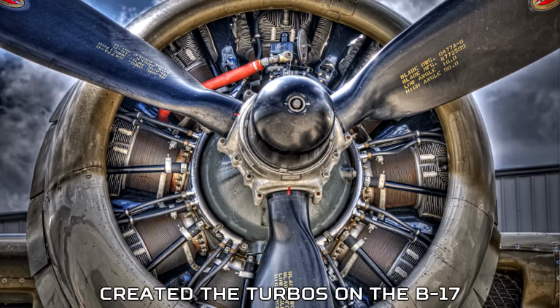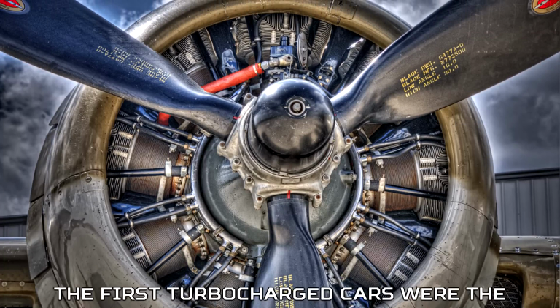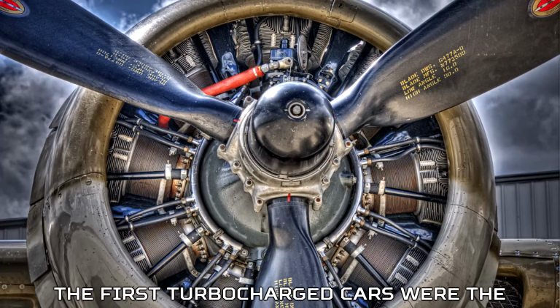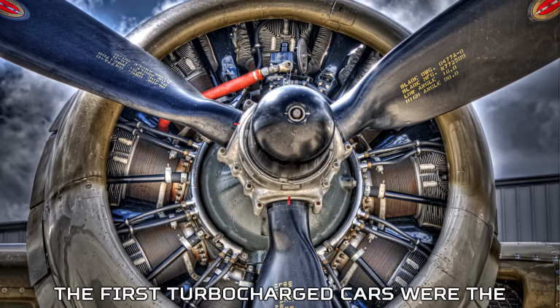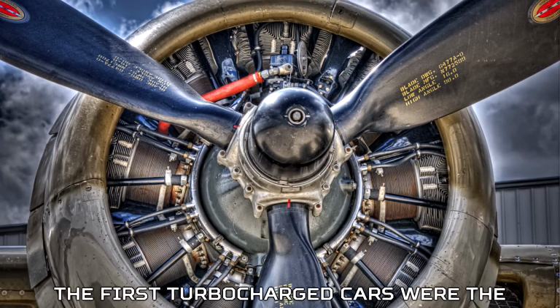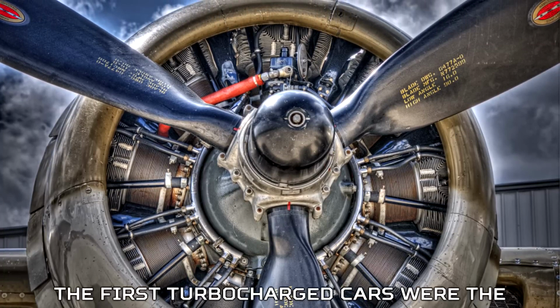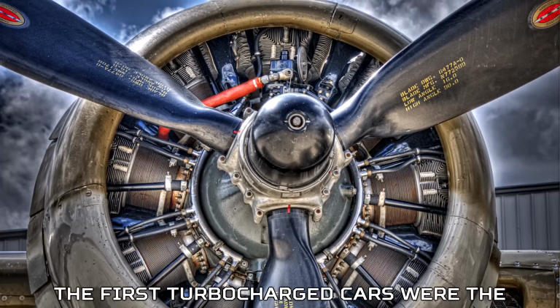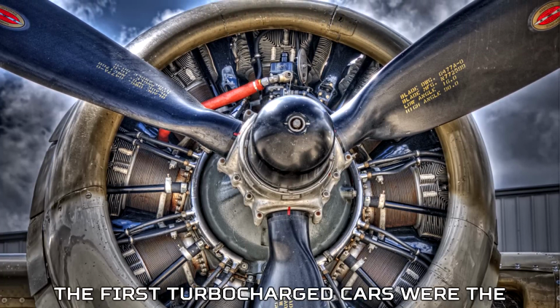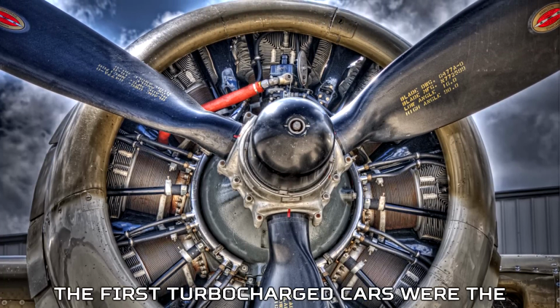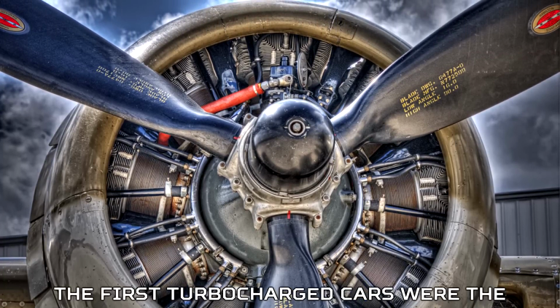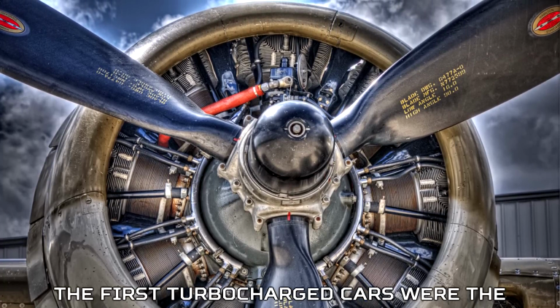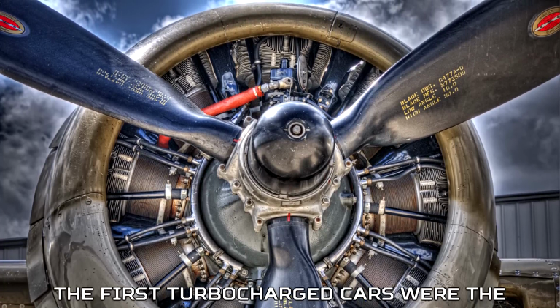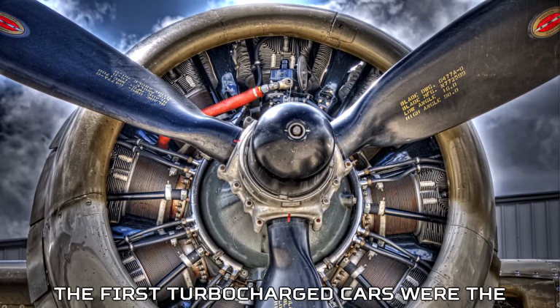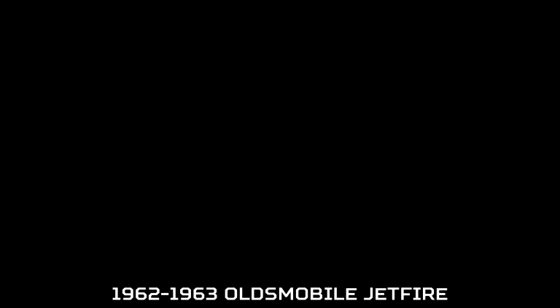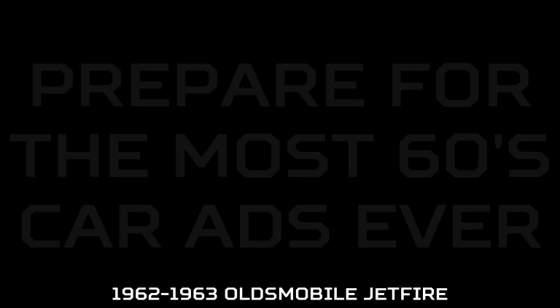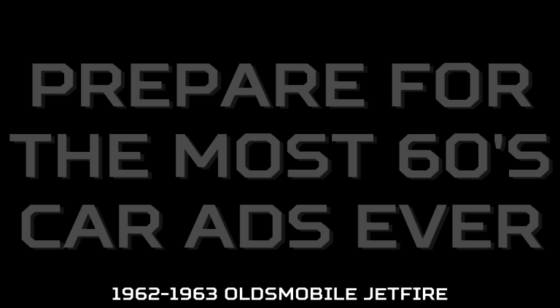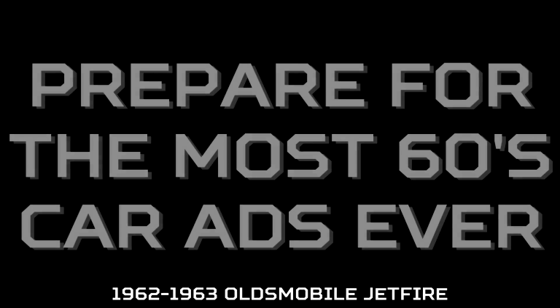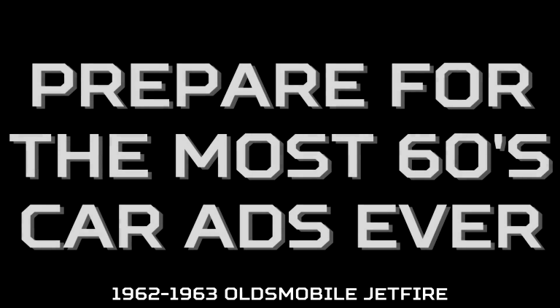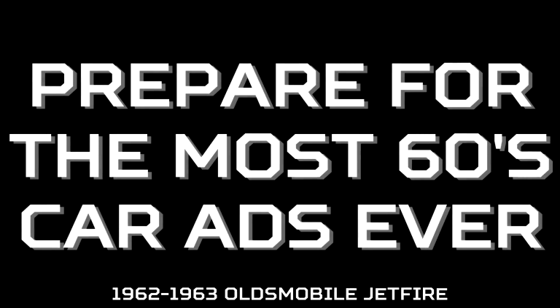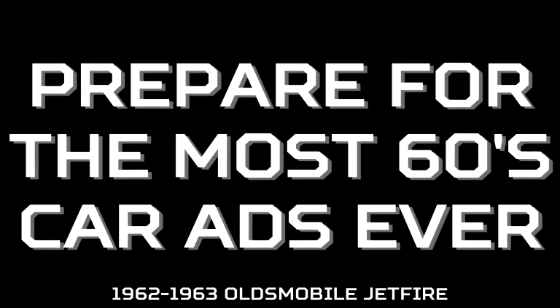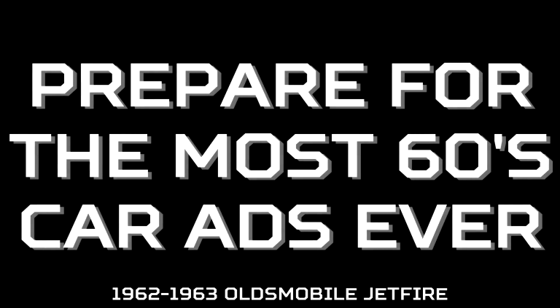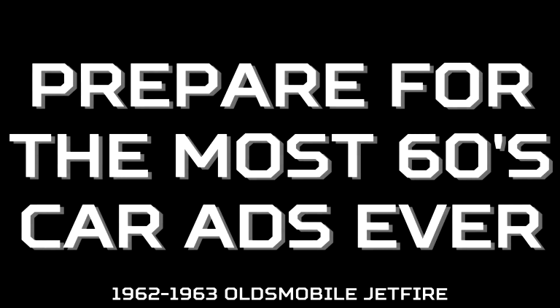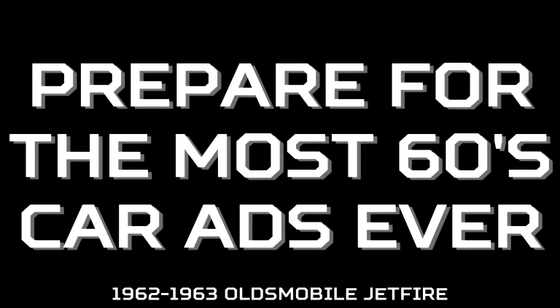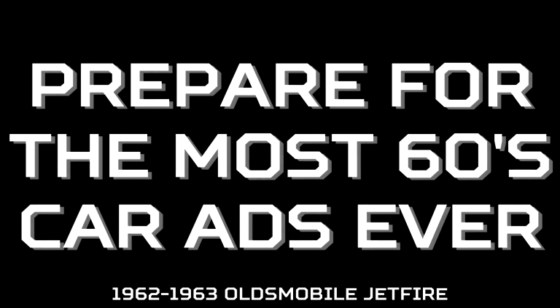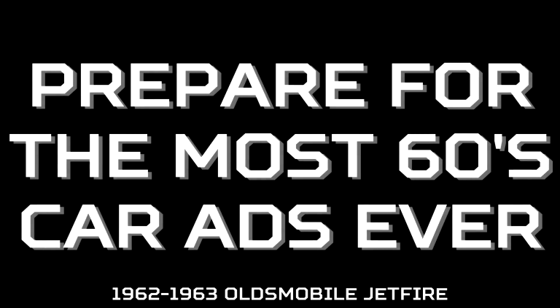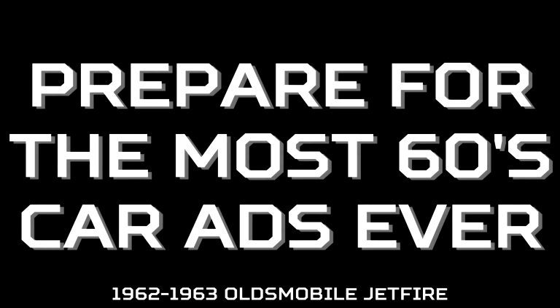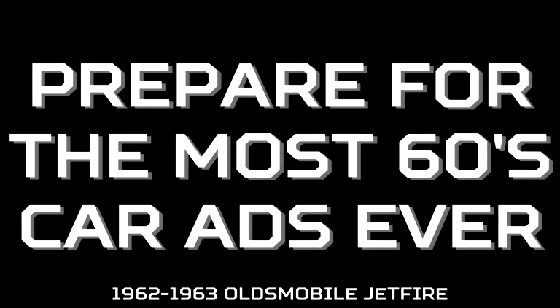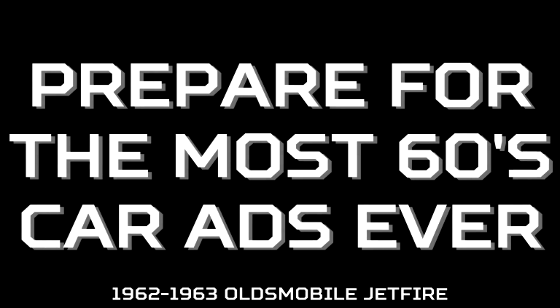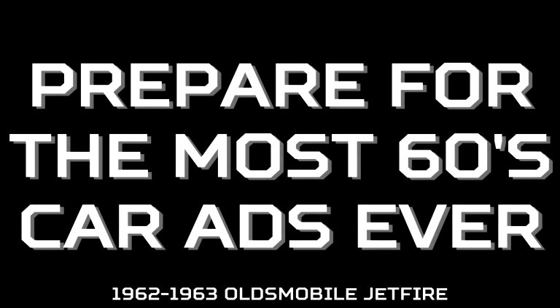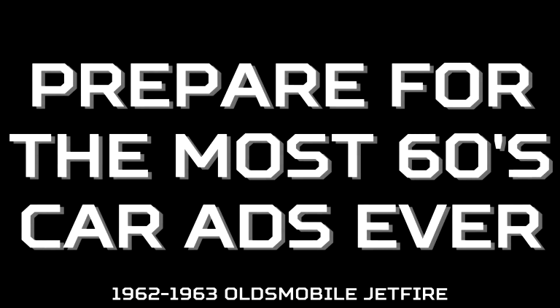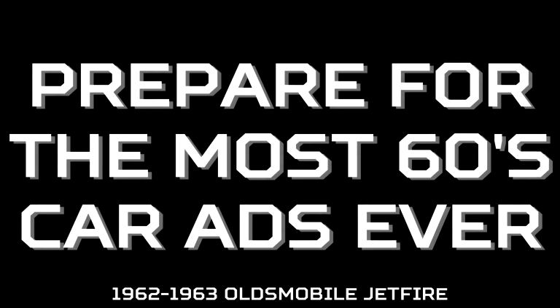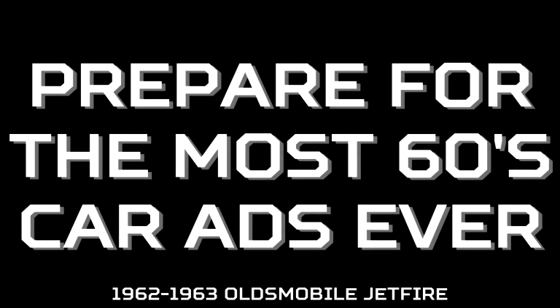The first turbocharged cars were the 1962 to 1963 Oldsmobile Jetfire.